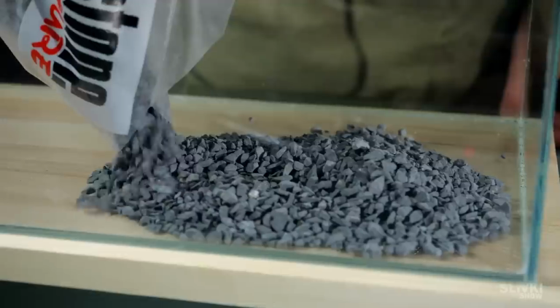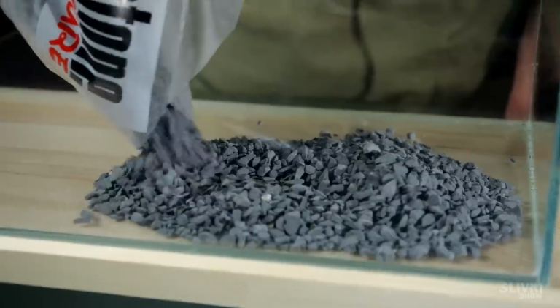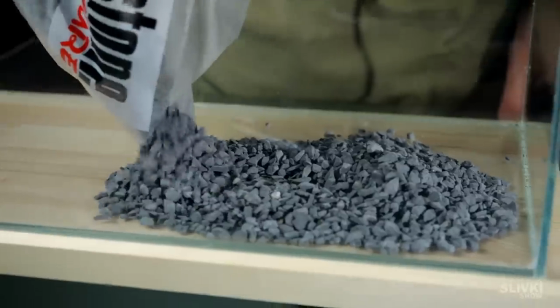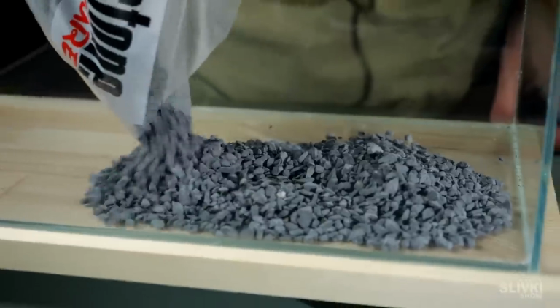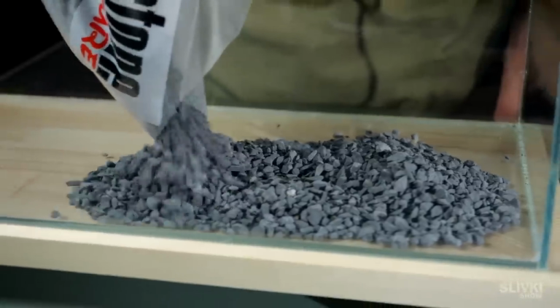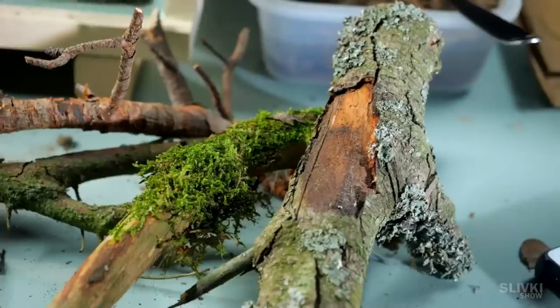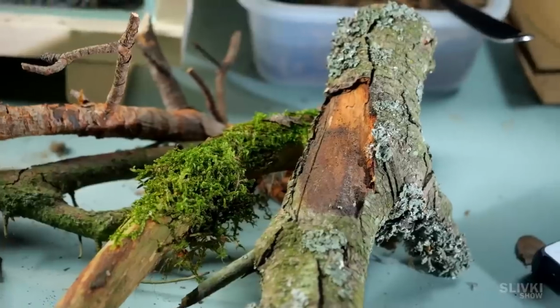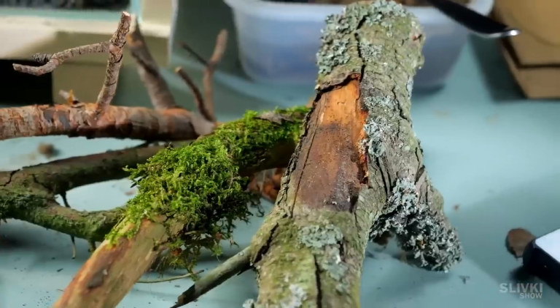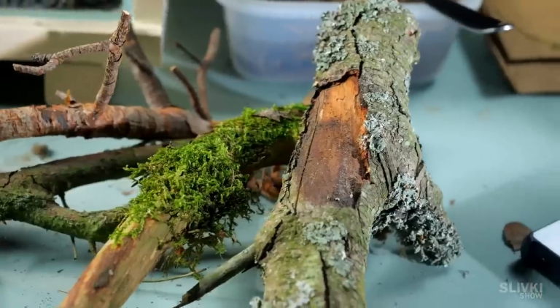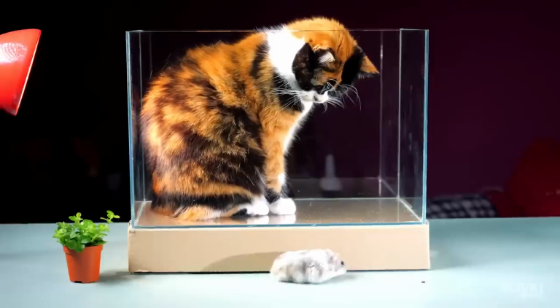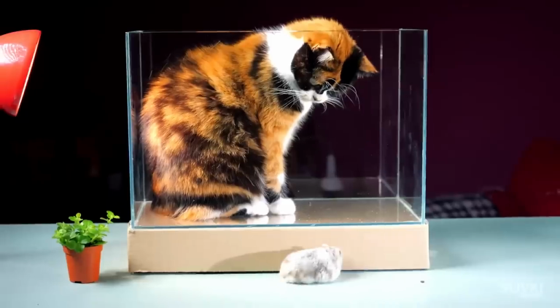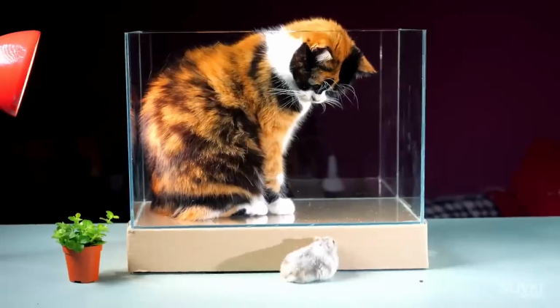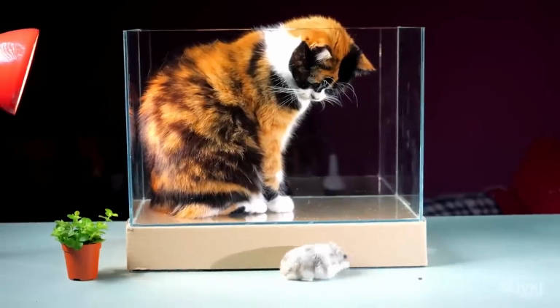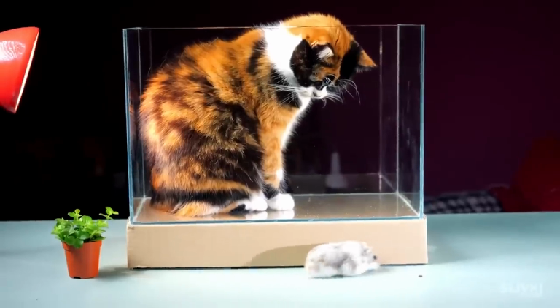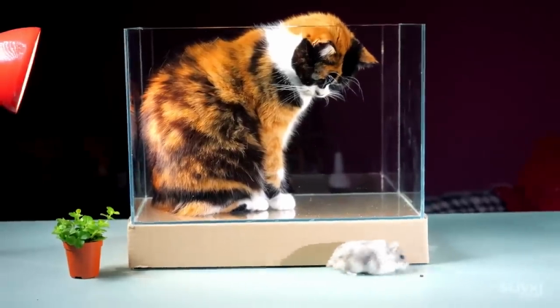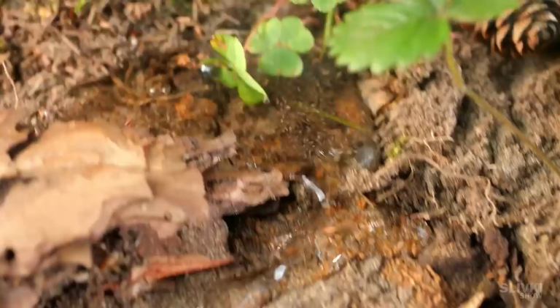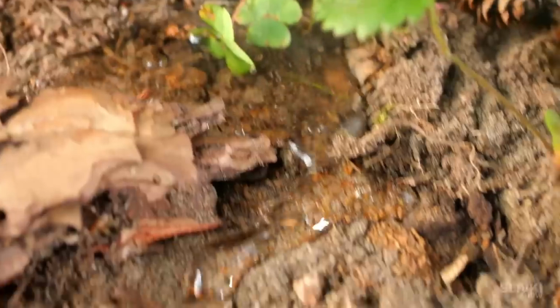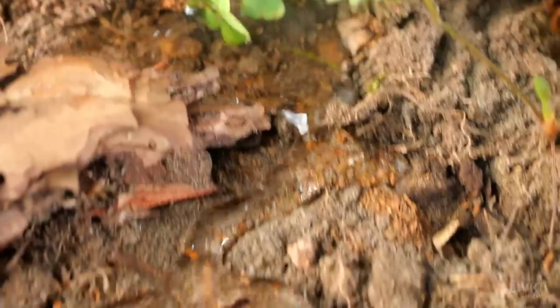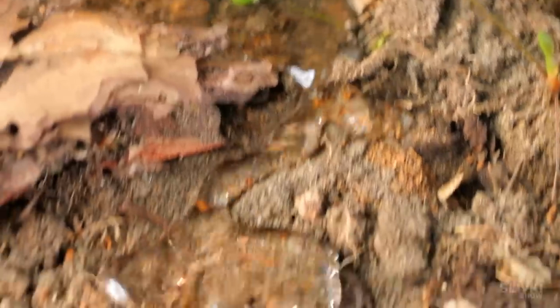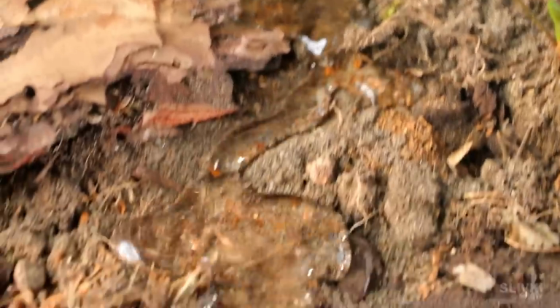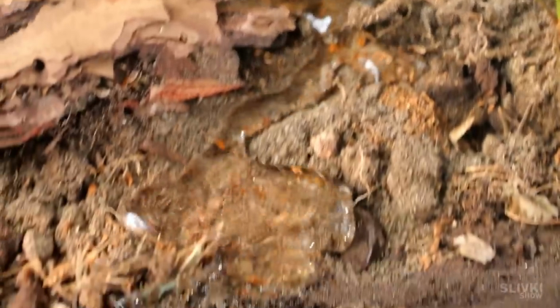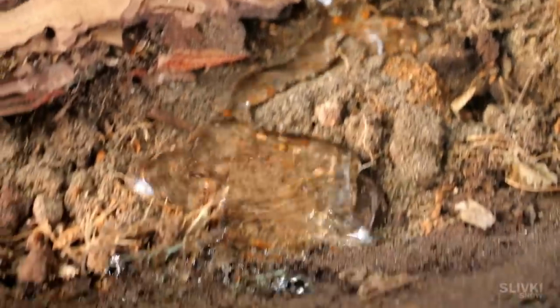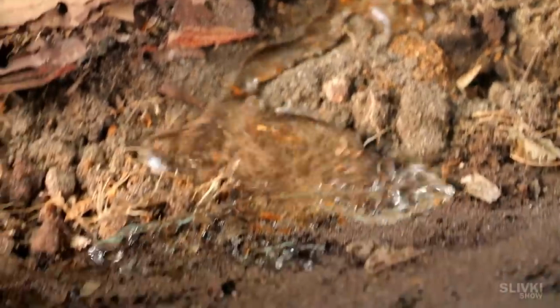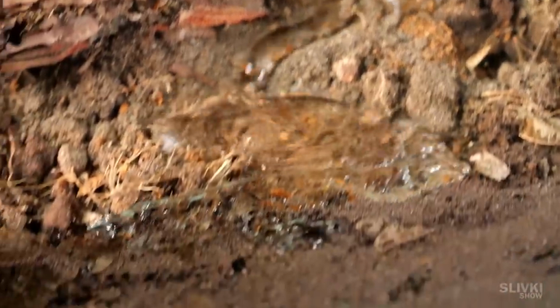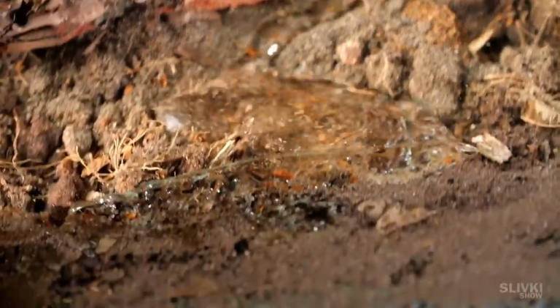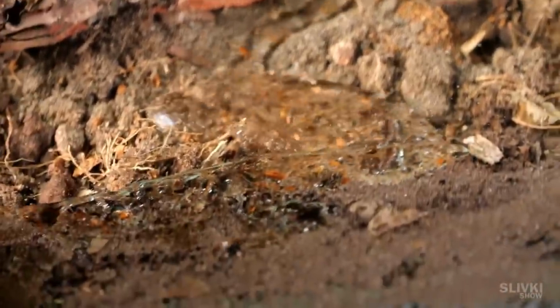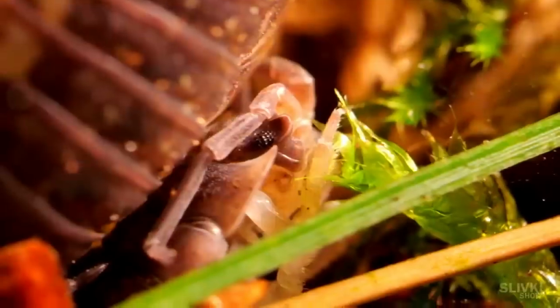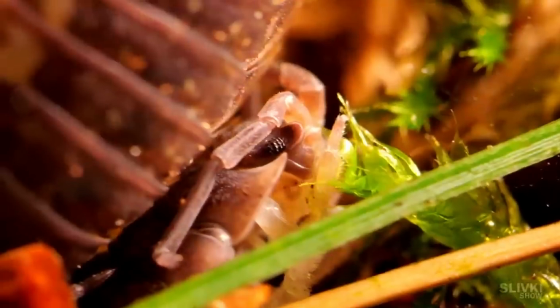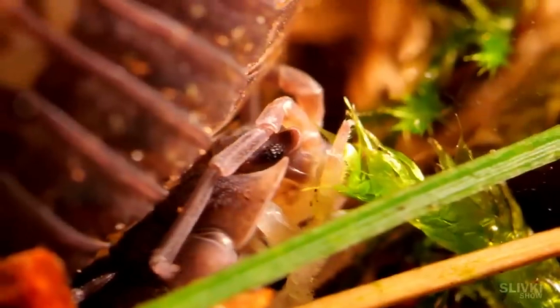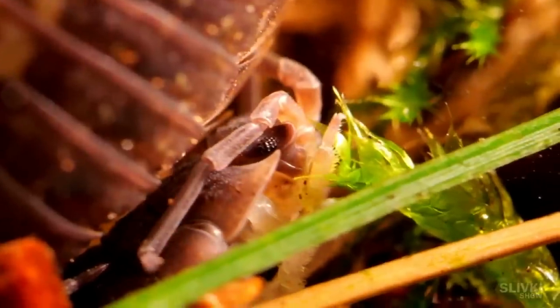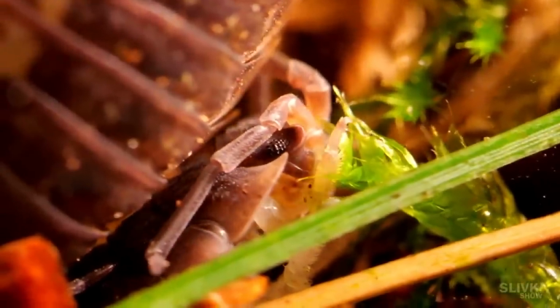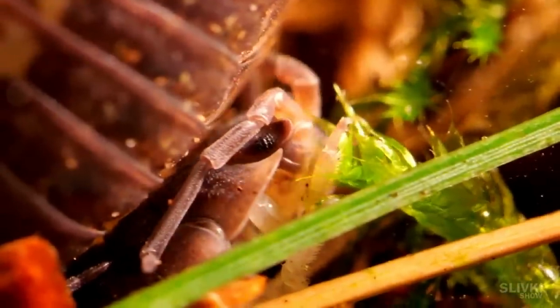In addition to plants, we'll be locking up creatures that will have to get their food in a hermetically sealed container.